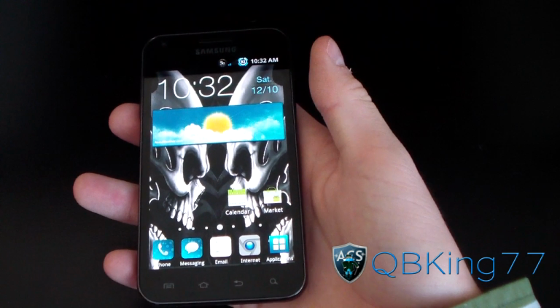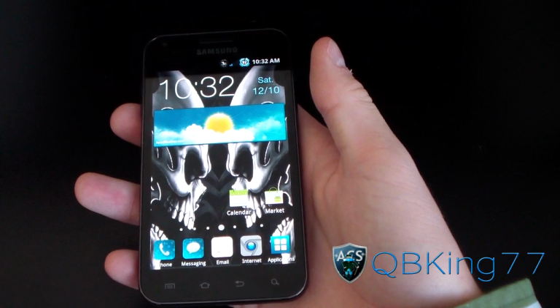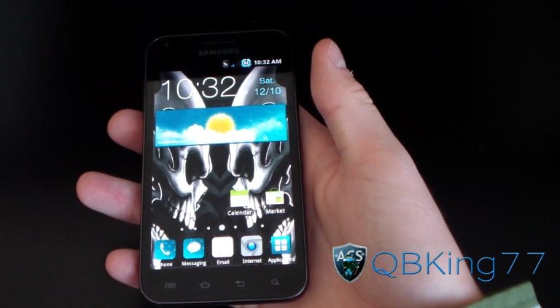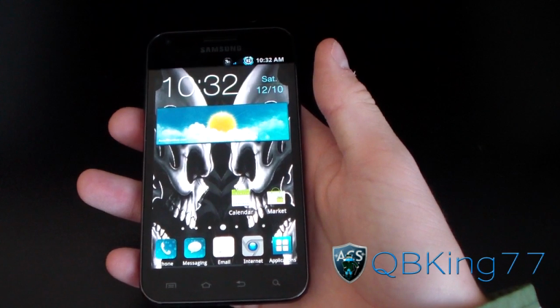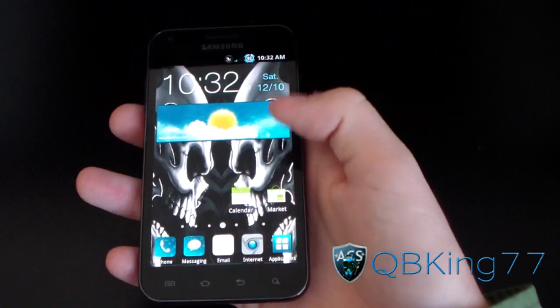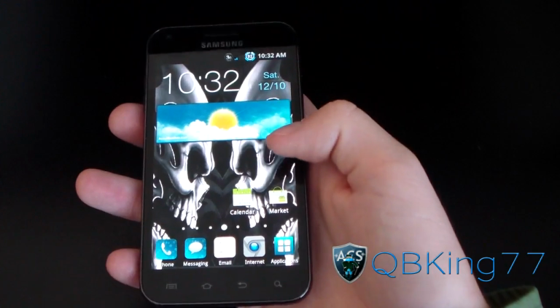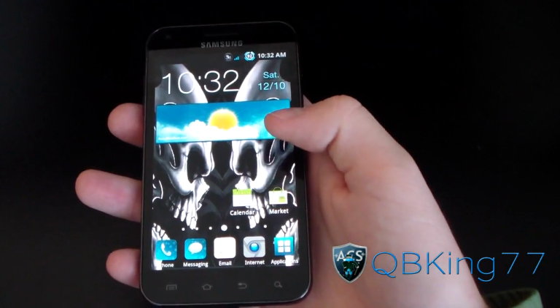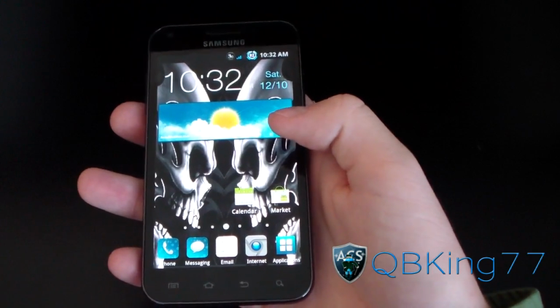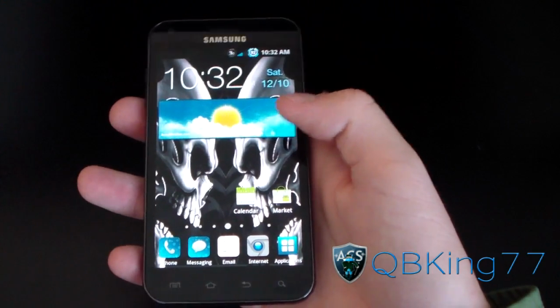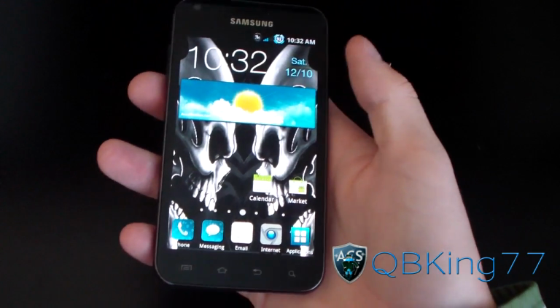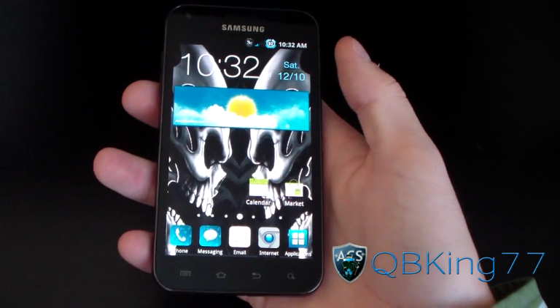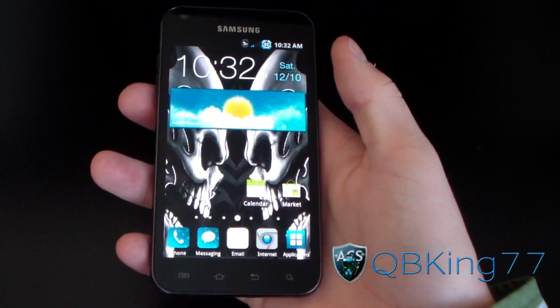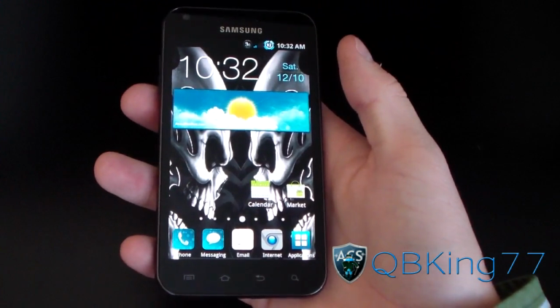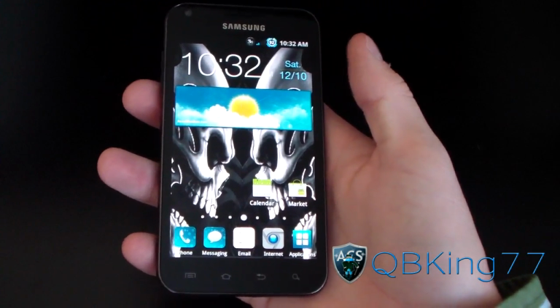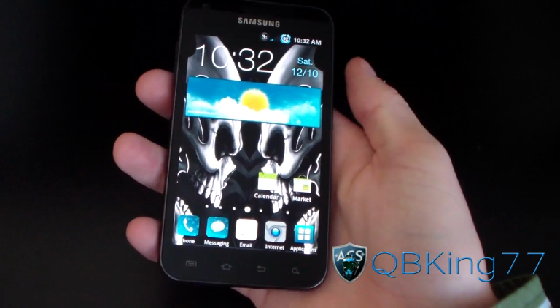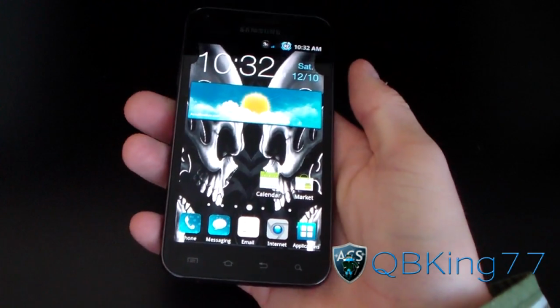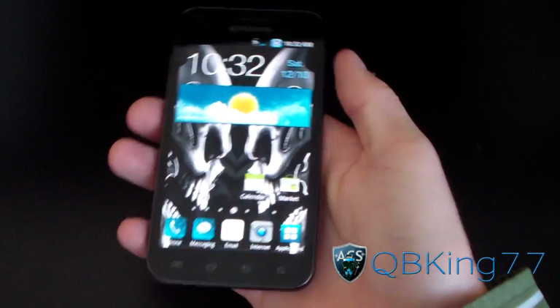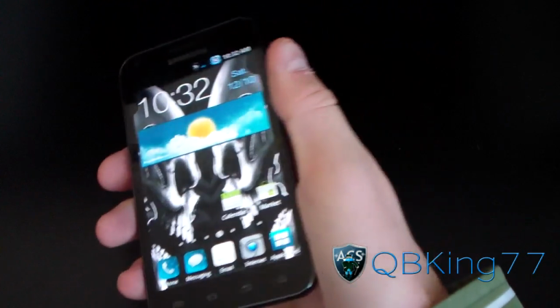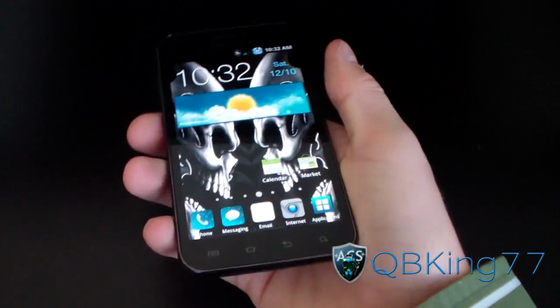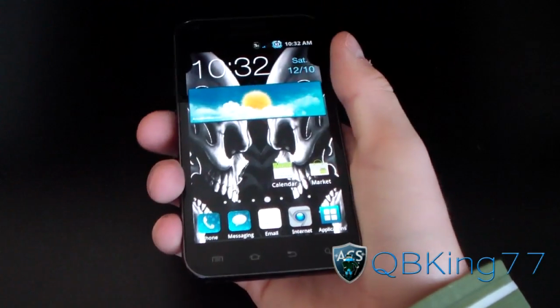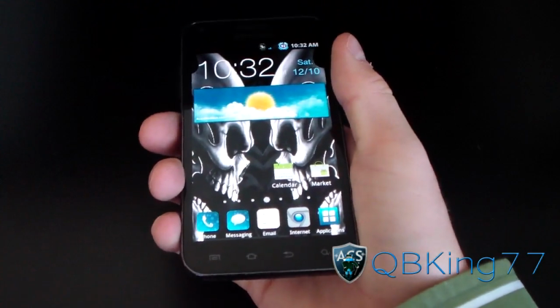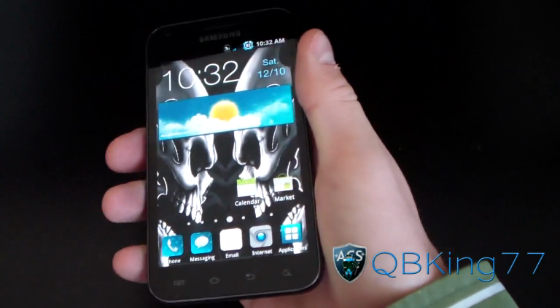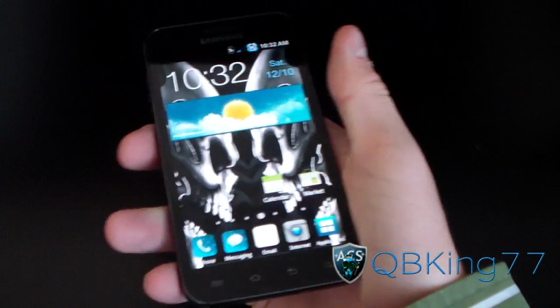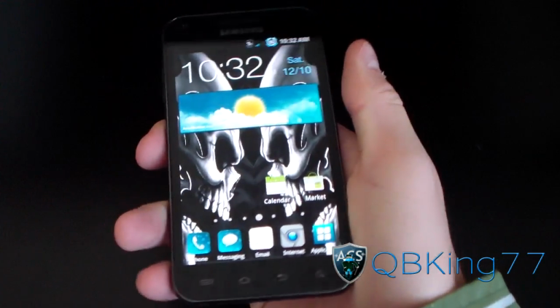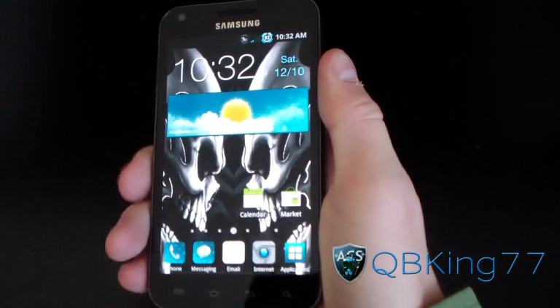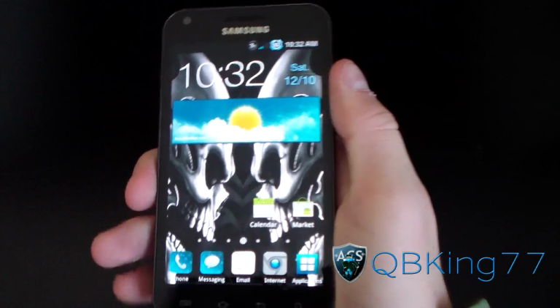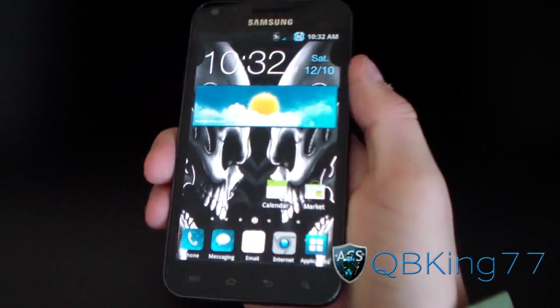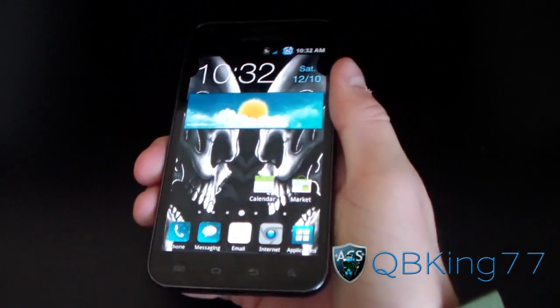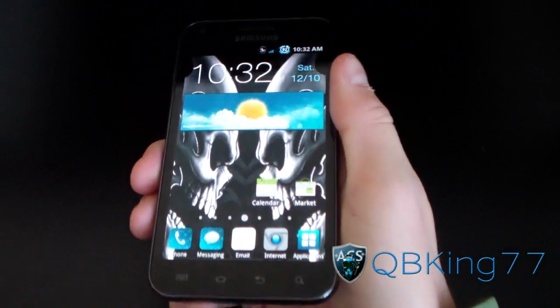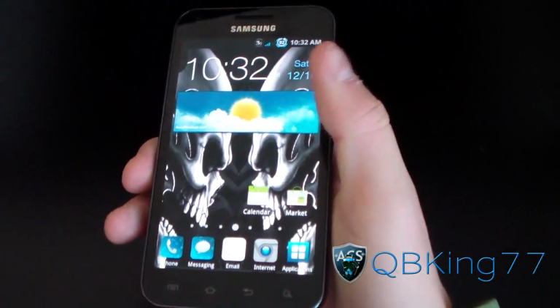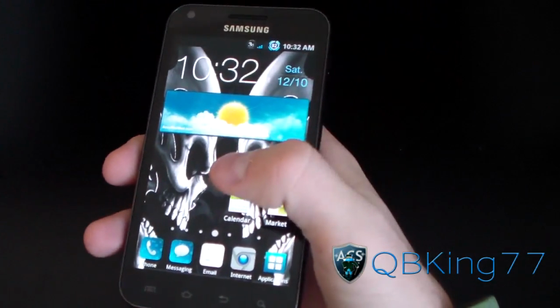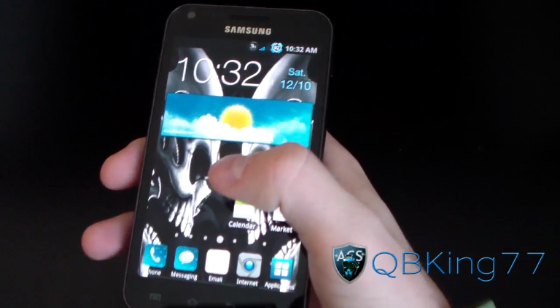Hey everyone, QBKing77 here again from the ACS team, here to do a review video on the Epic Venom ROM for the Samsung Epic 4G Touch.